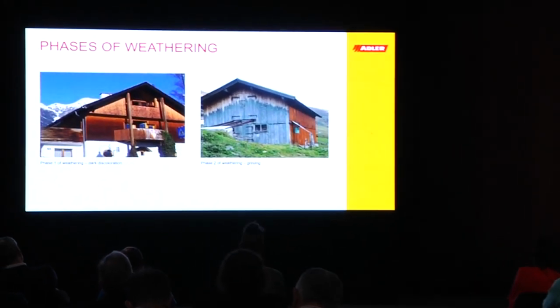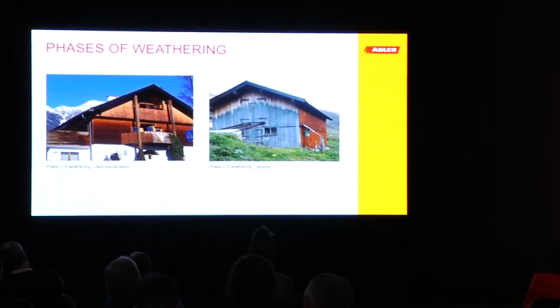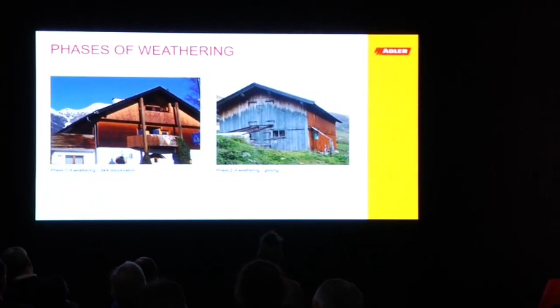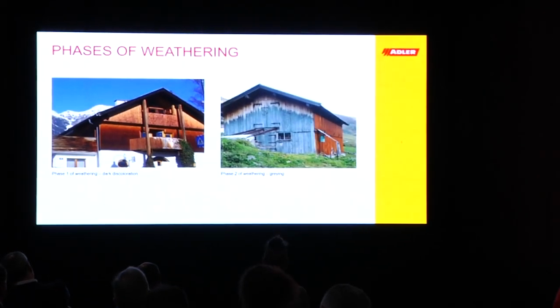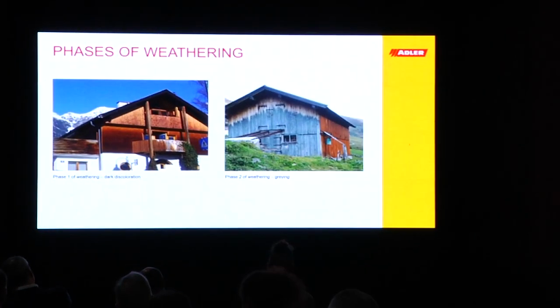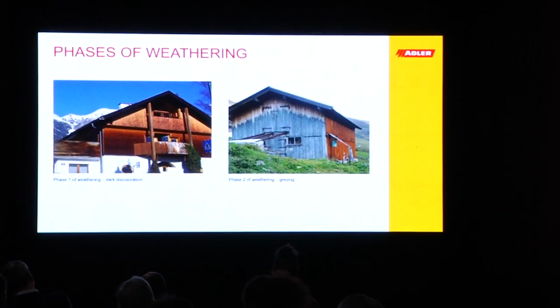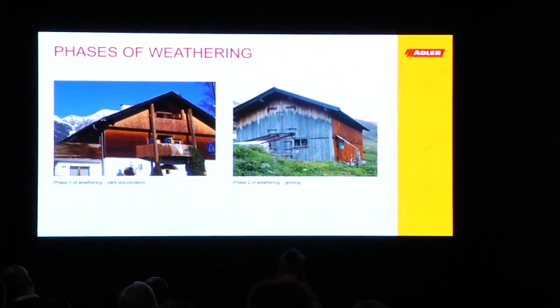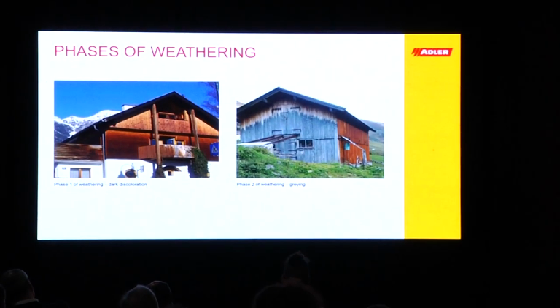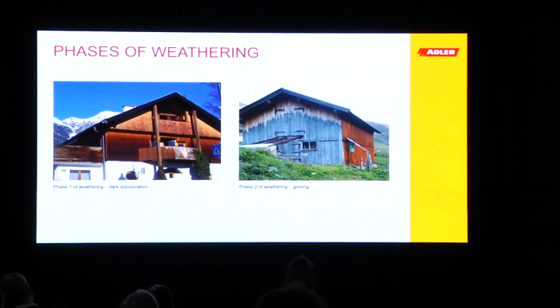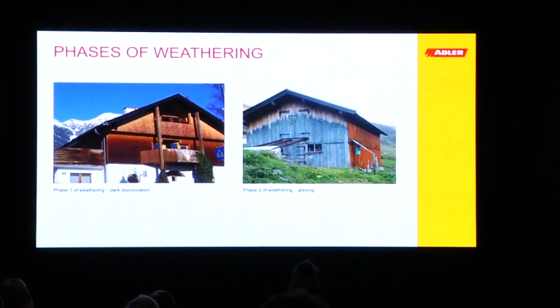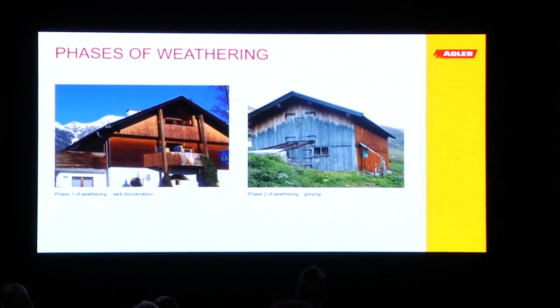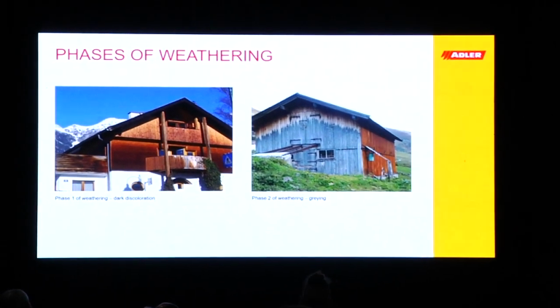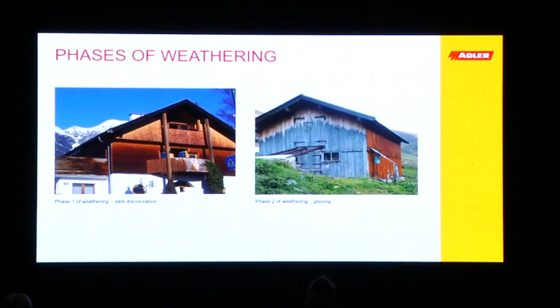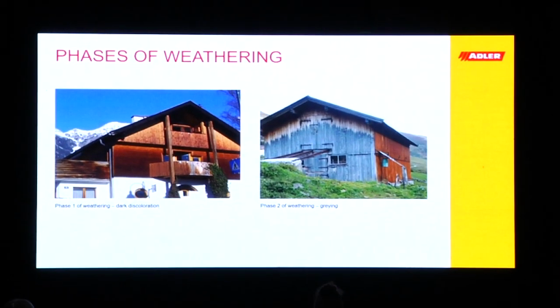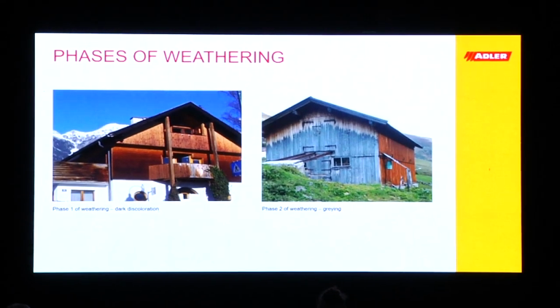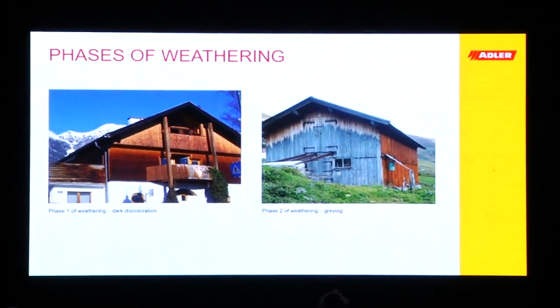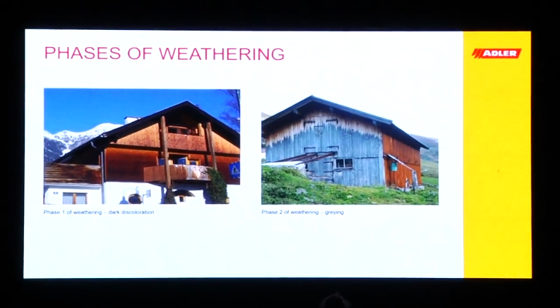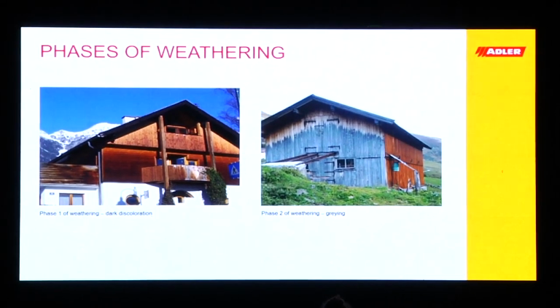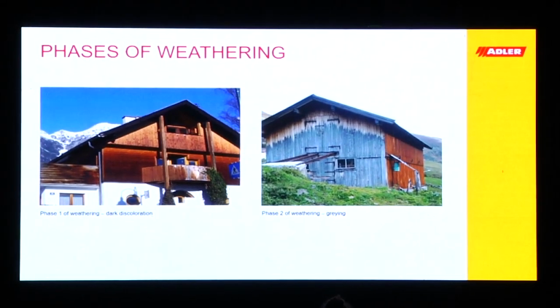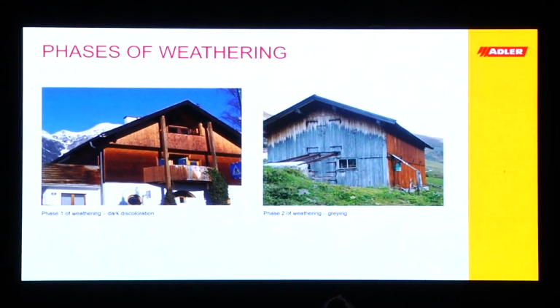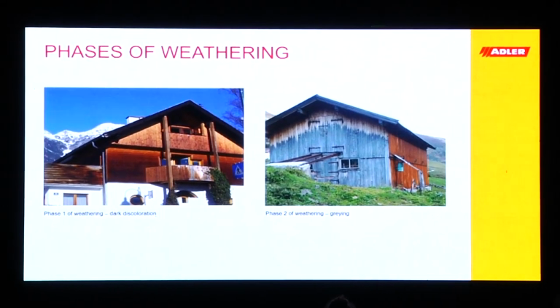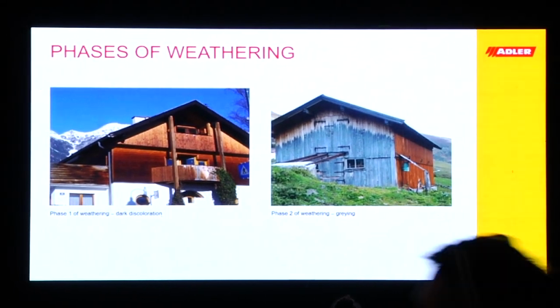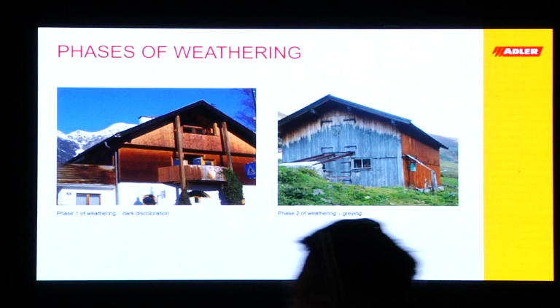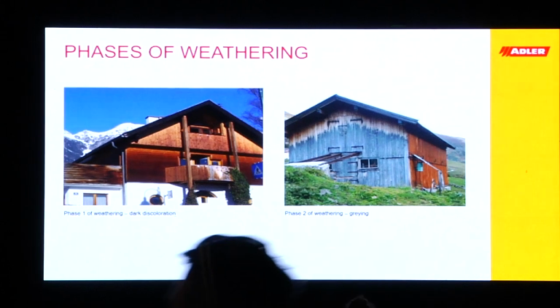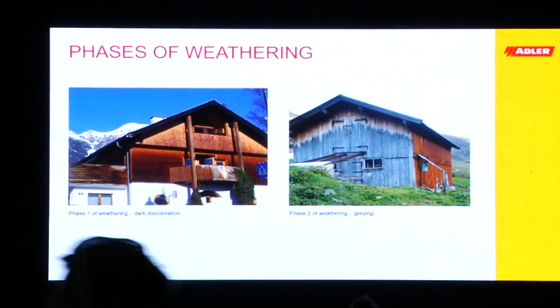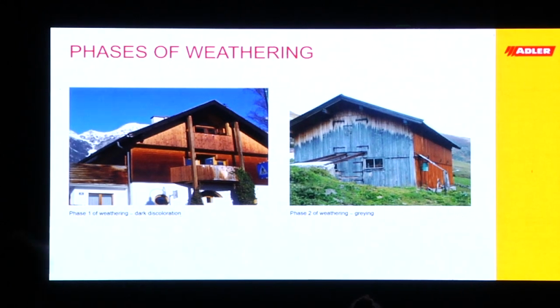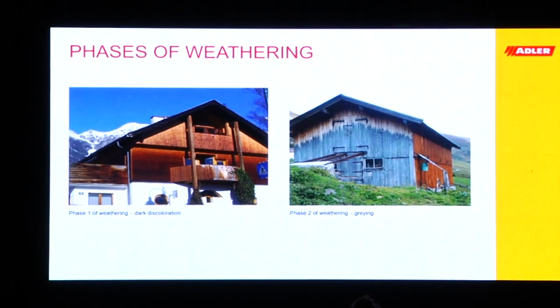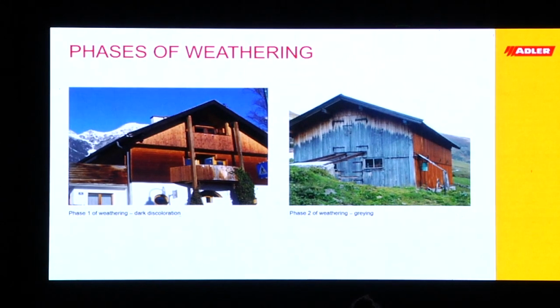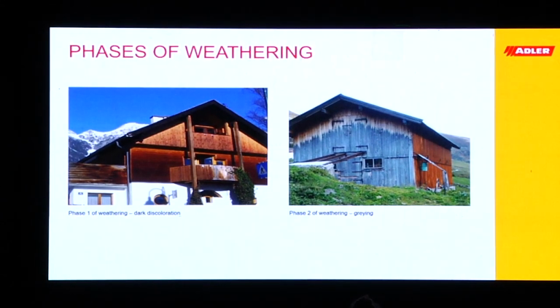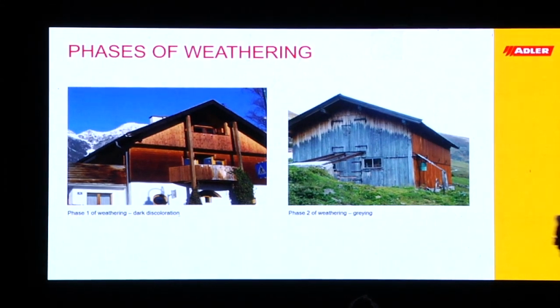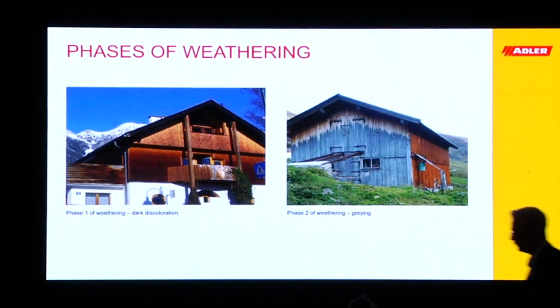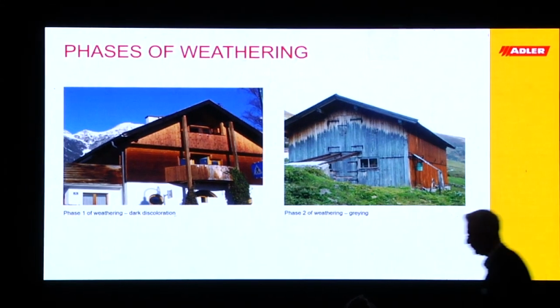It doesn't mean that the wood is necessarily destroyed, but it just doesn't look nice anymore.